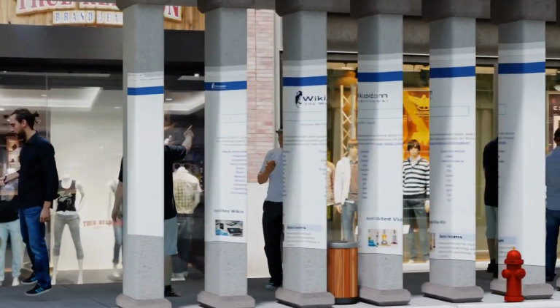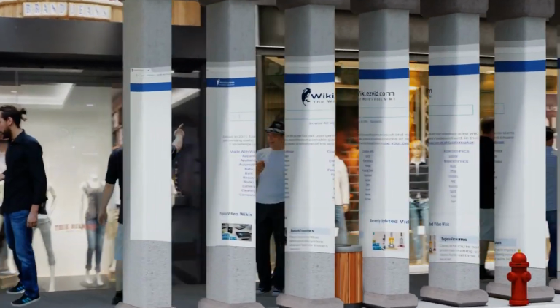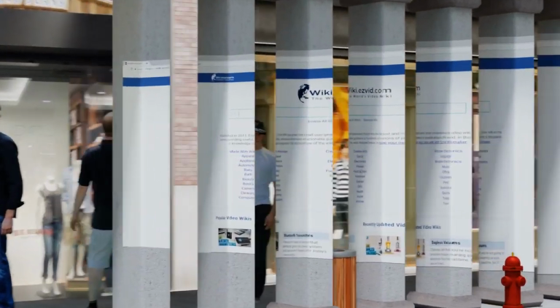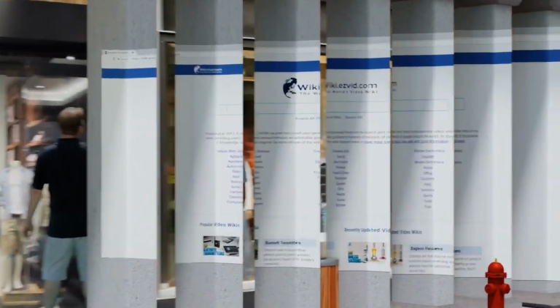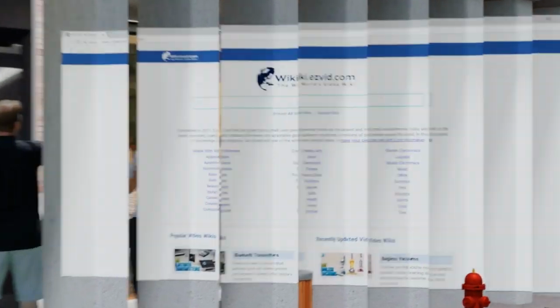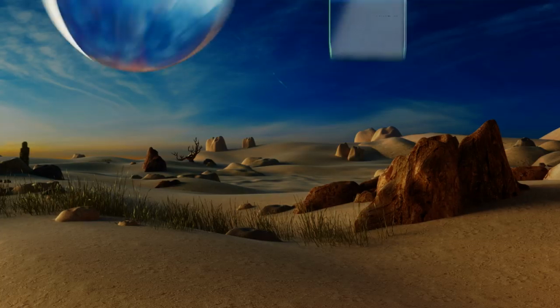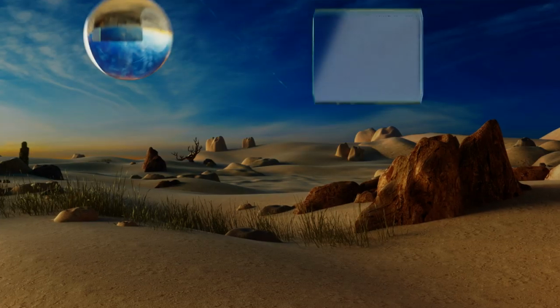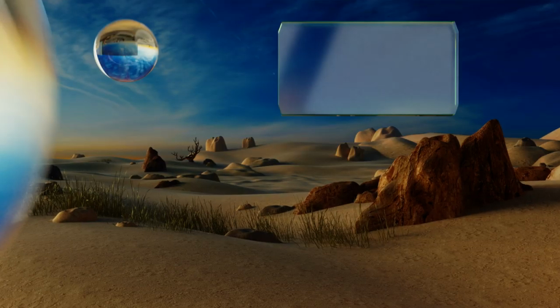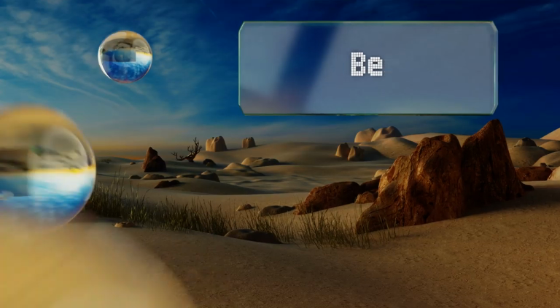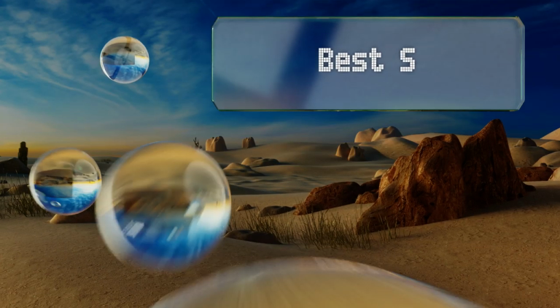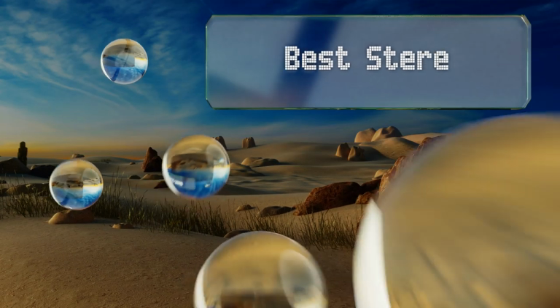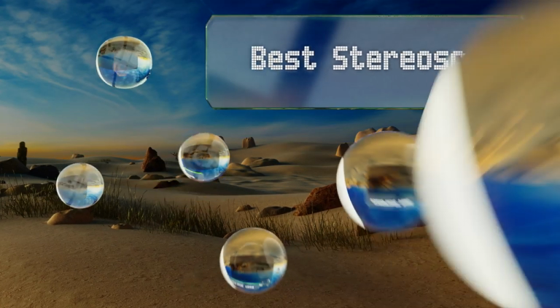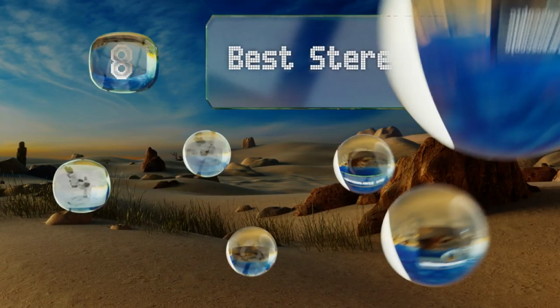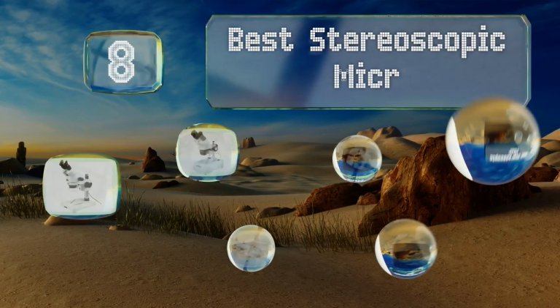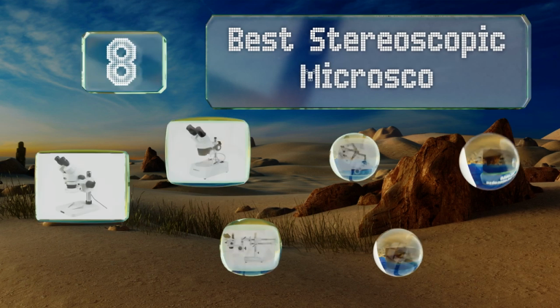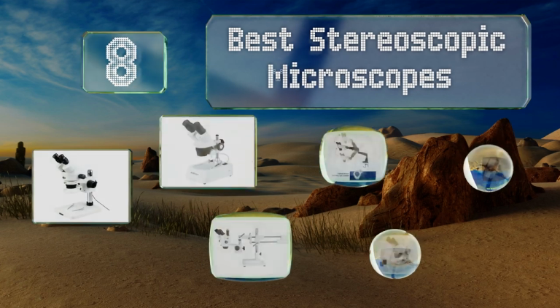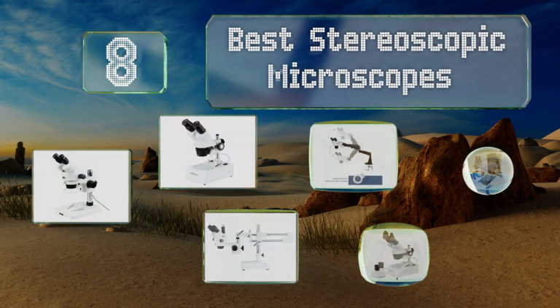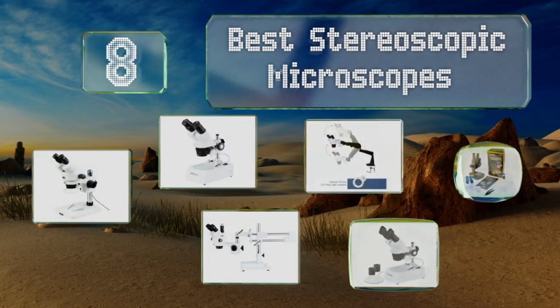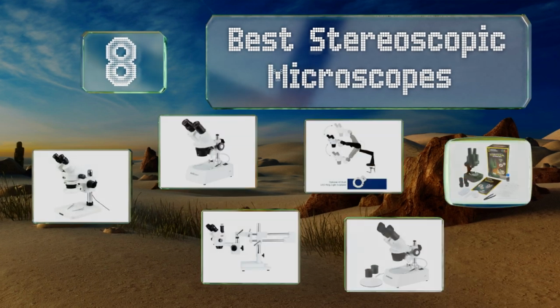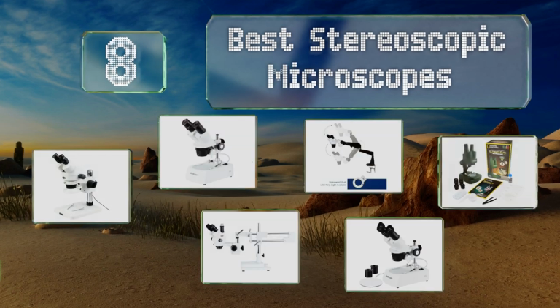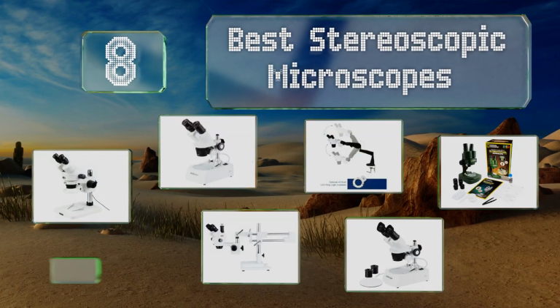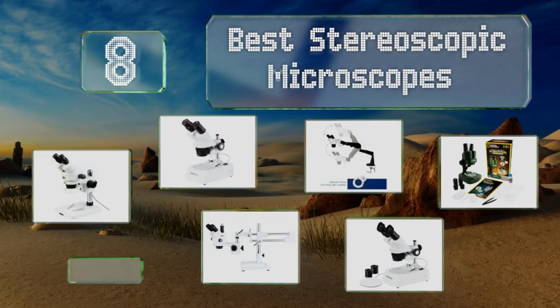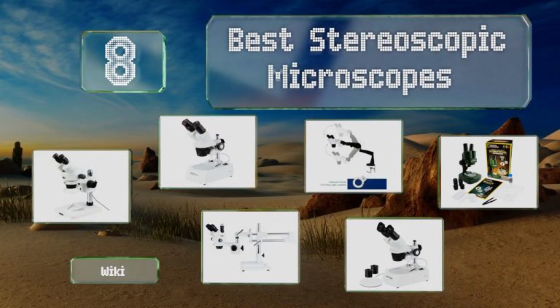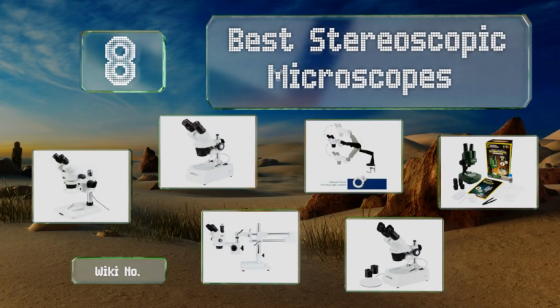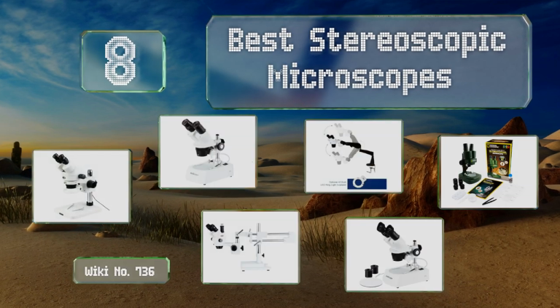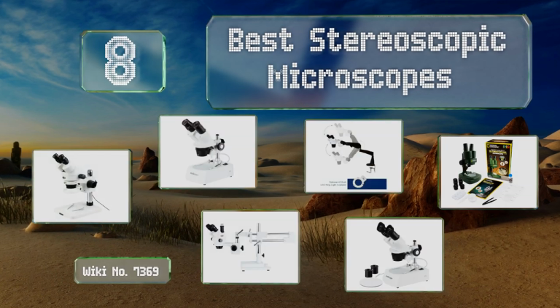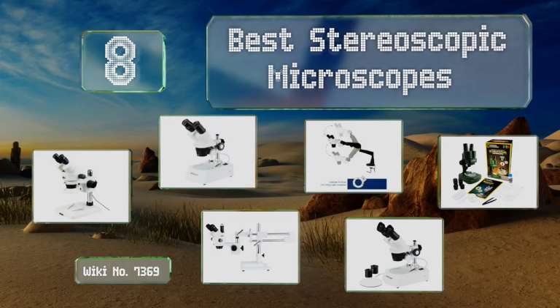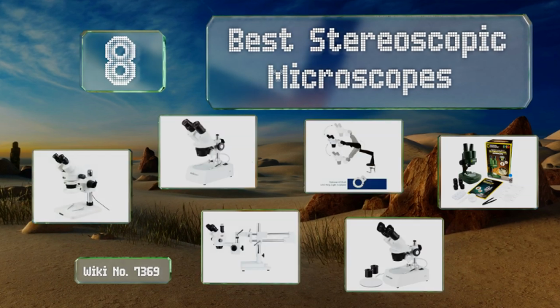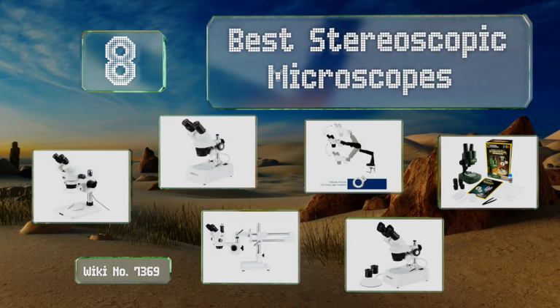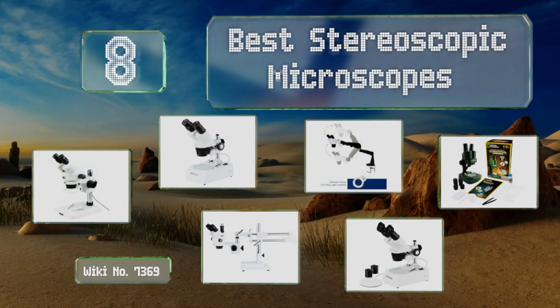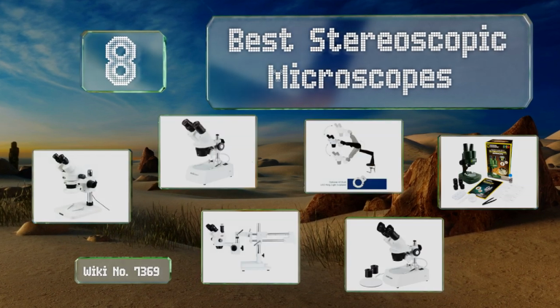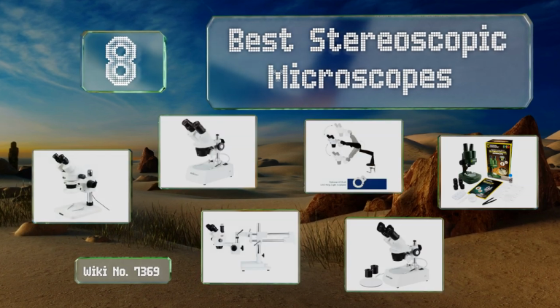EasyVid presents the eight best stereoscopic microscopes. Let's get started with the list.